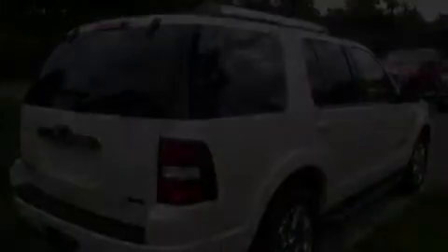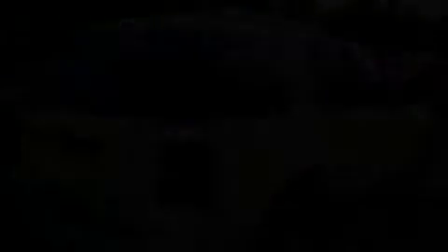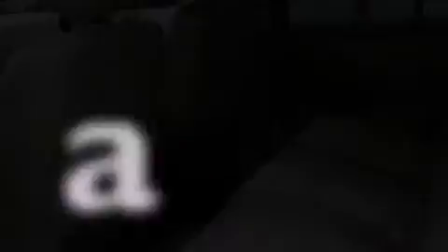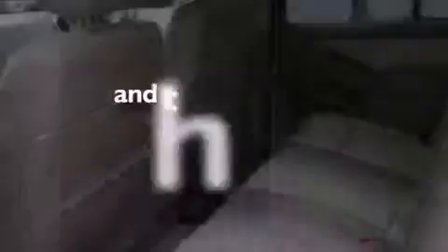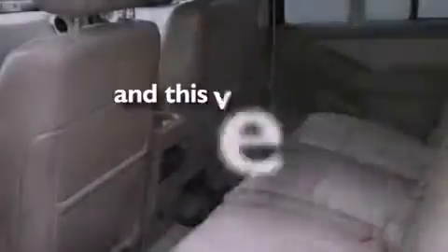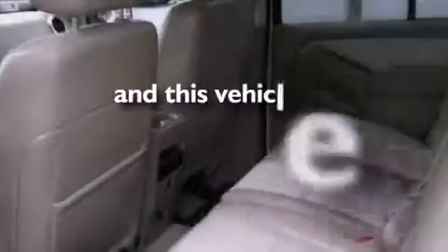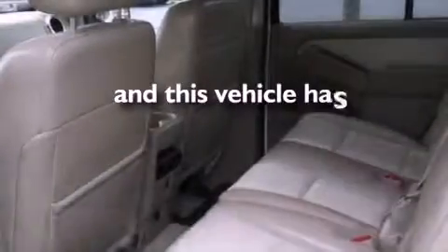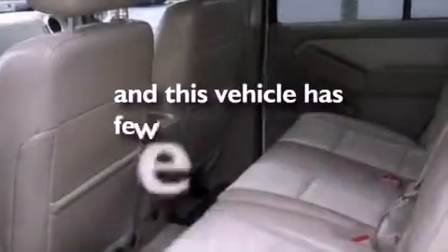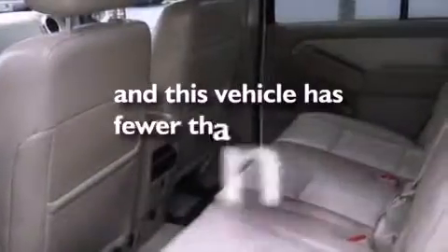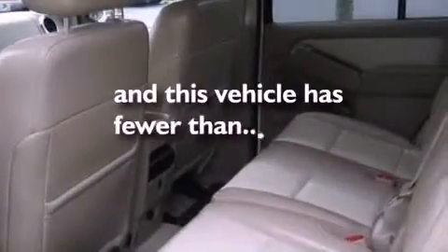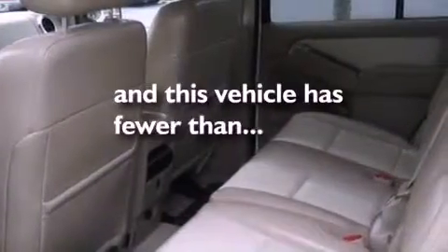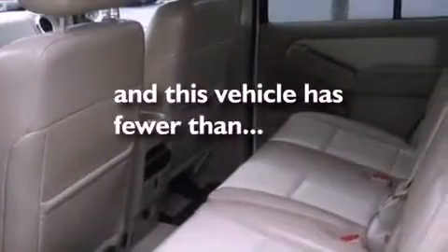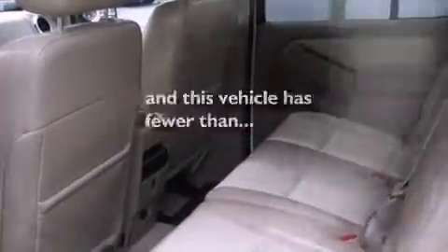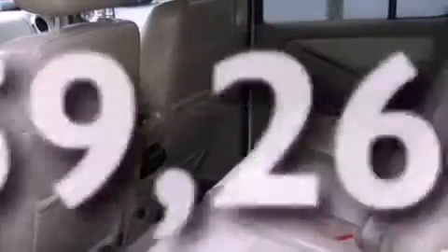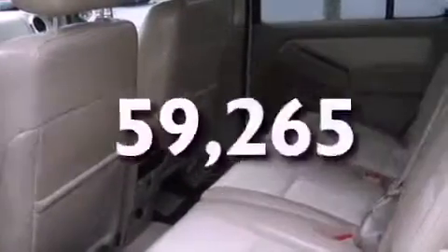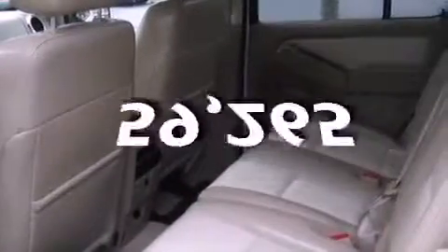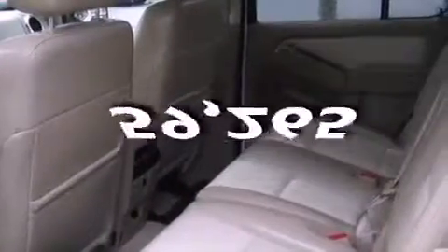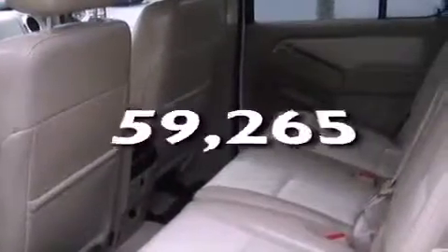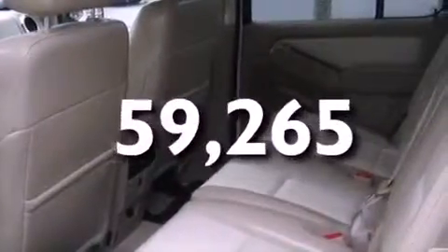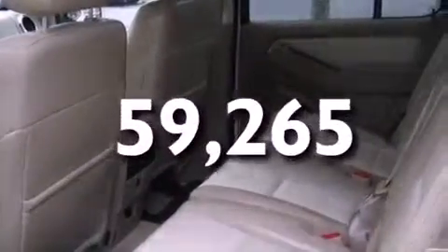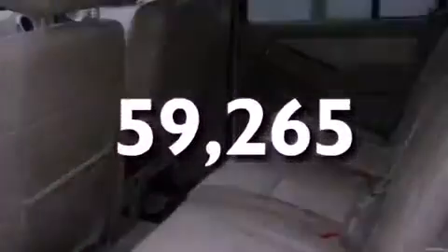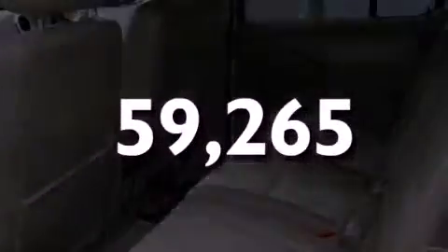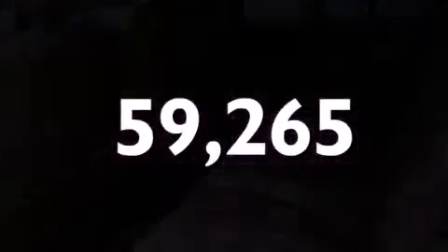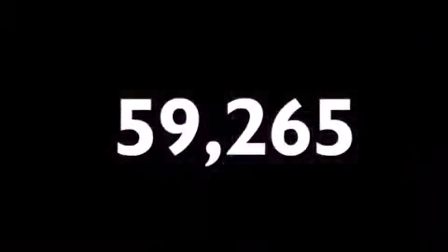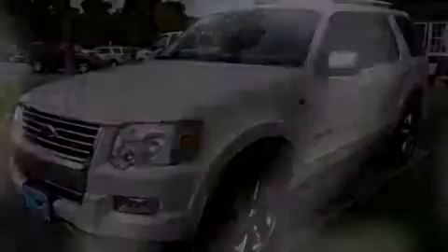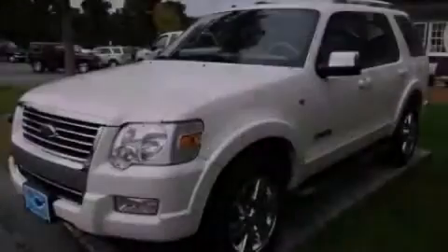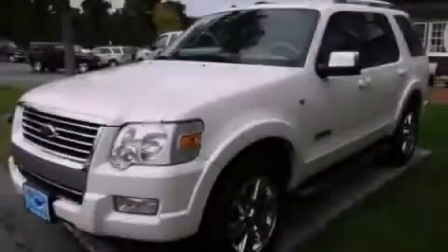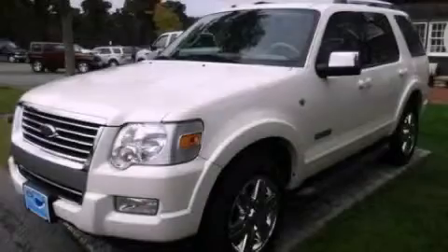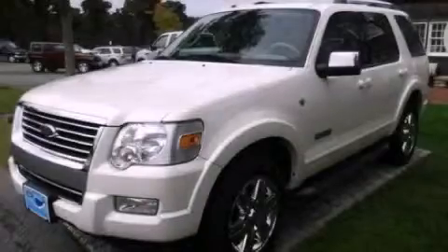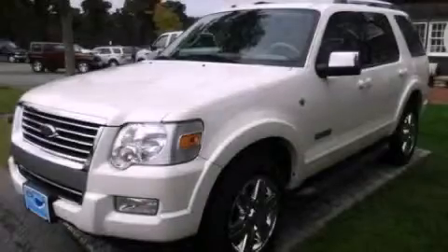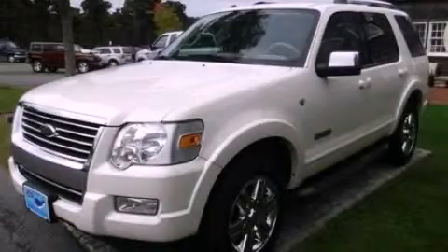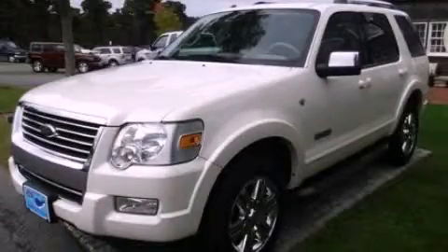And this vehicle has fewer than 60,000 miles on the odometer. Stop by today and test drive this automobile for yourself.